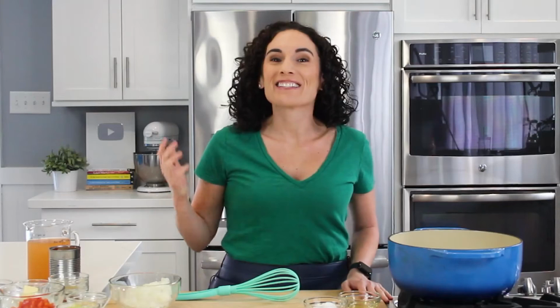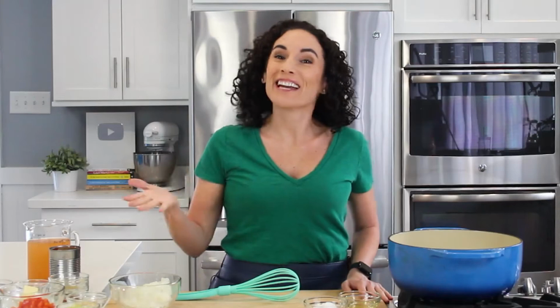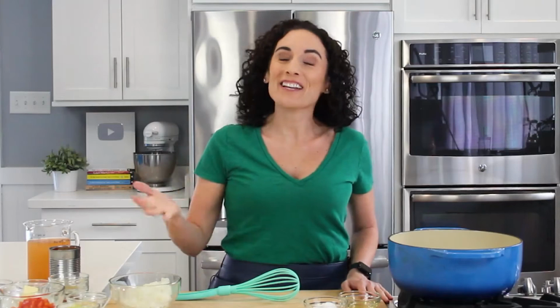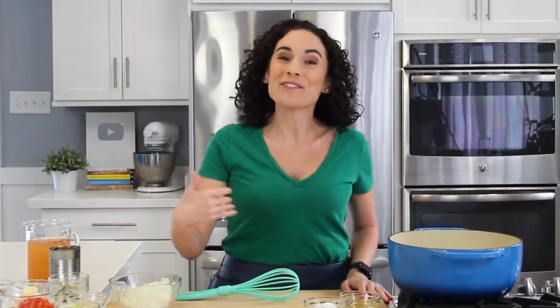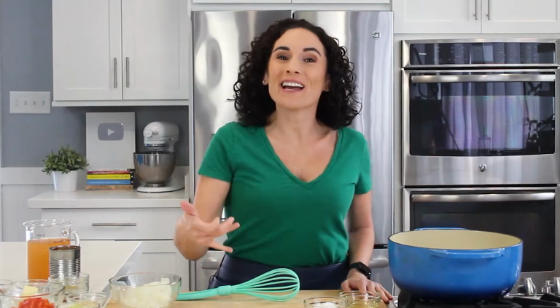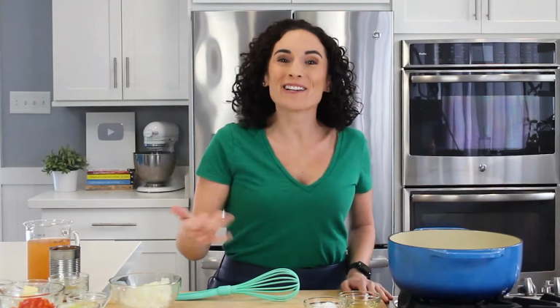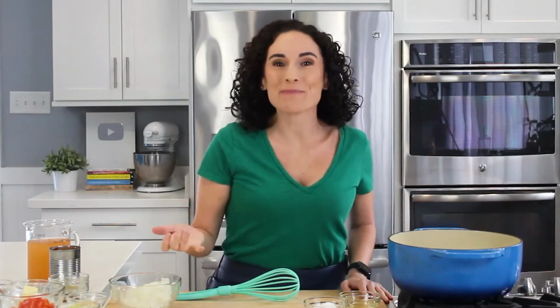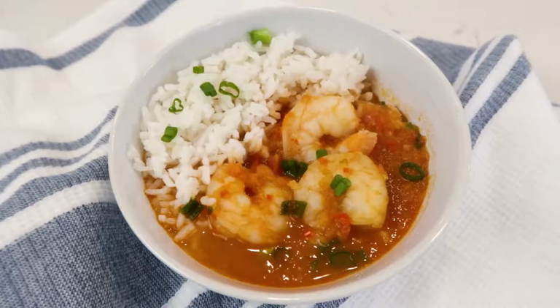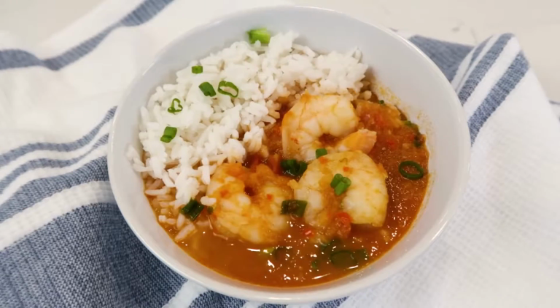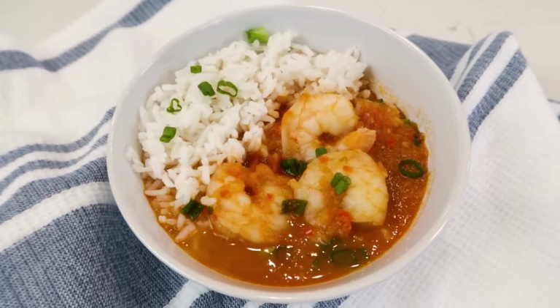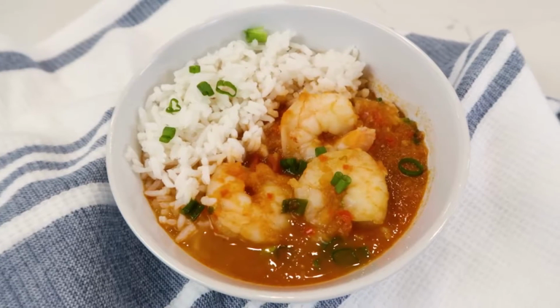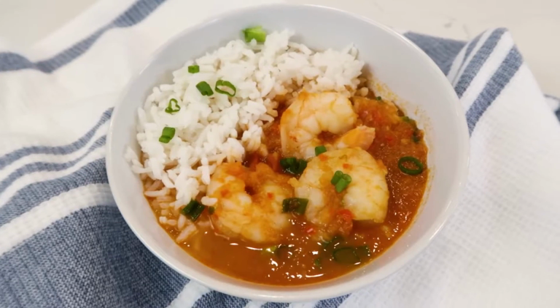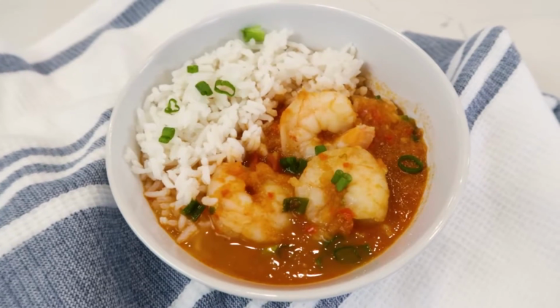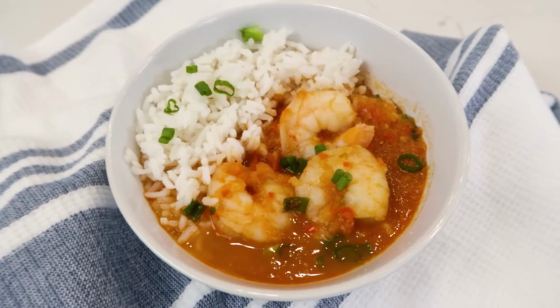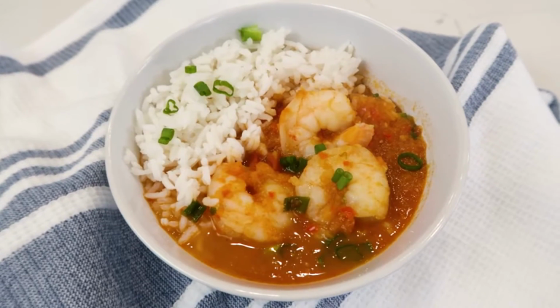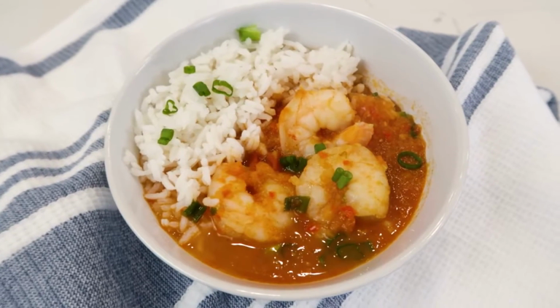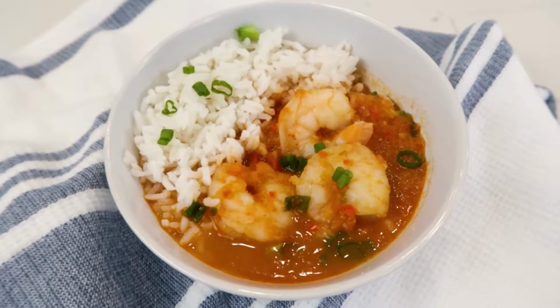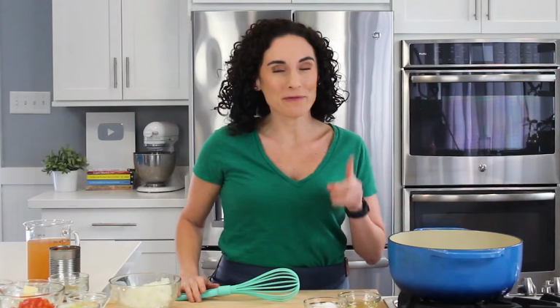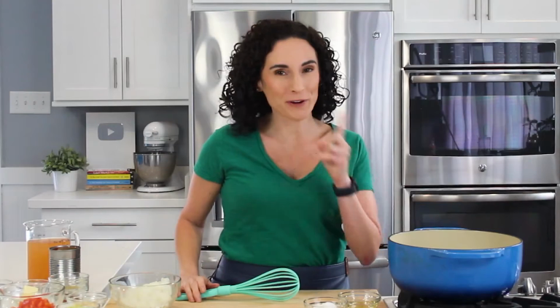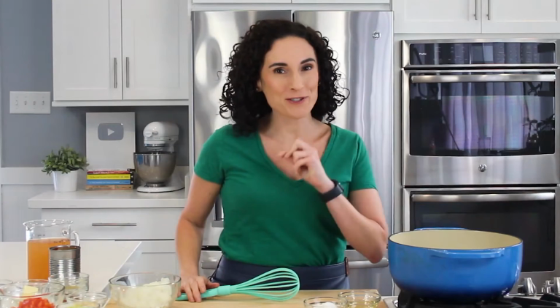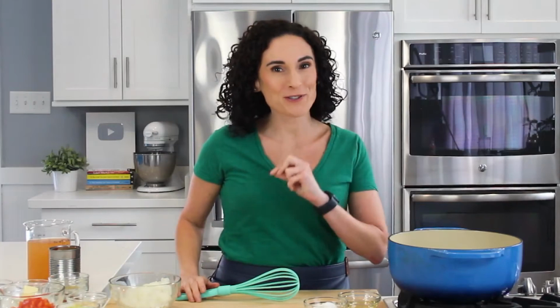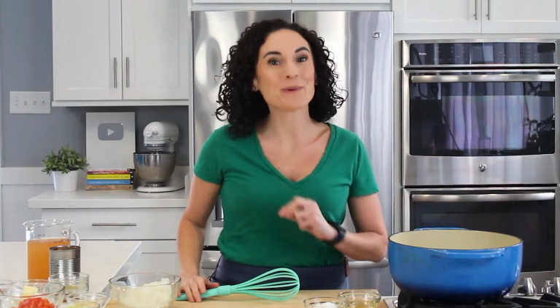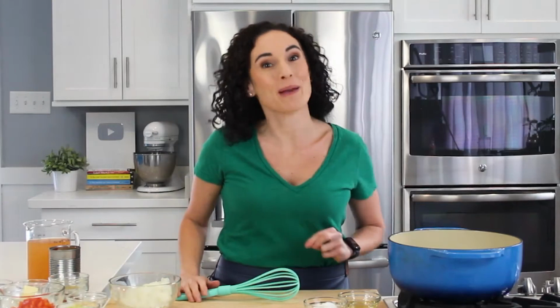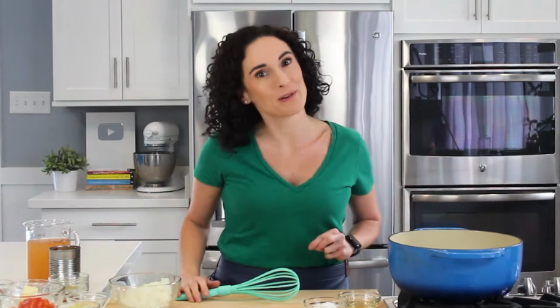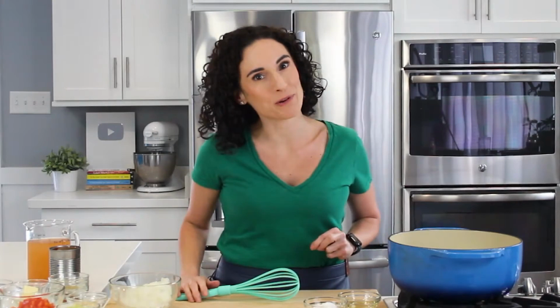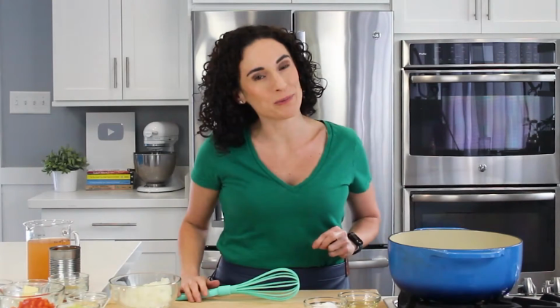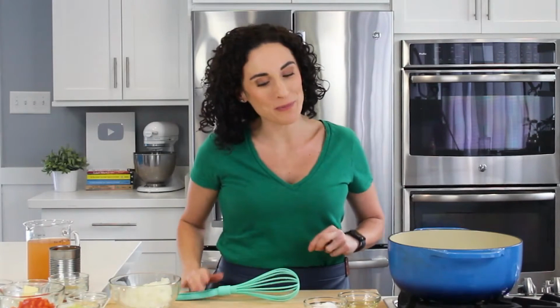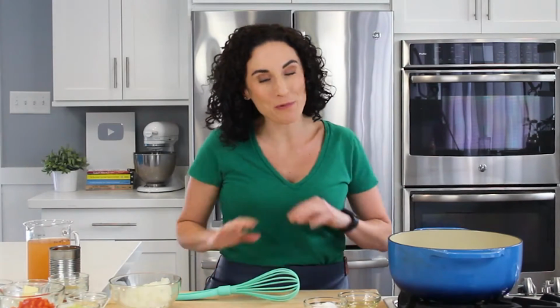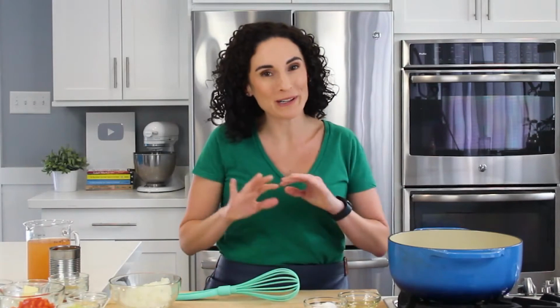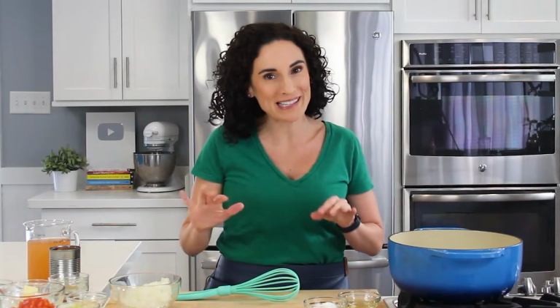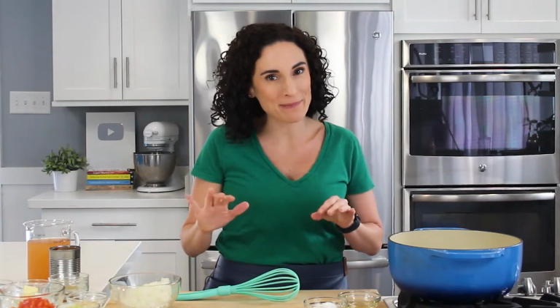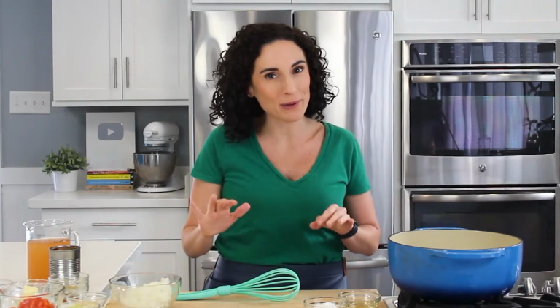Today you and I get to make shrimp etouffee. First we make a roux — really simple.